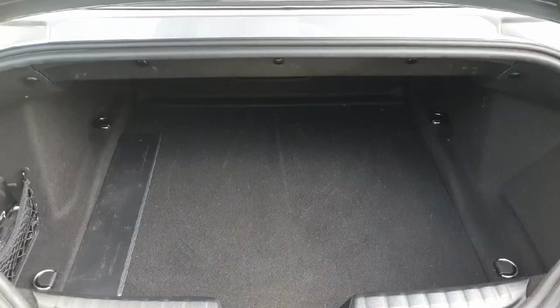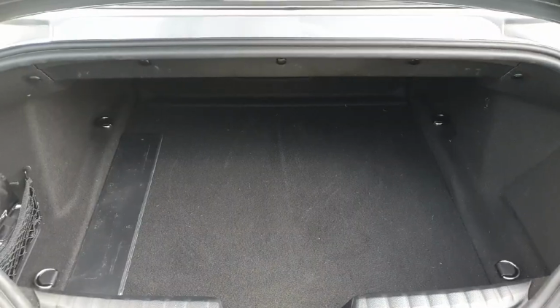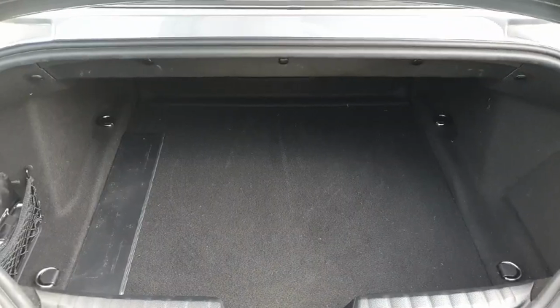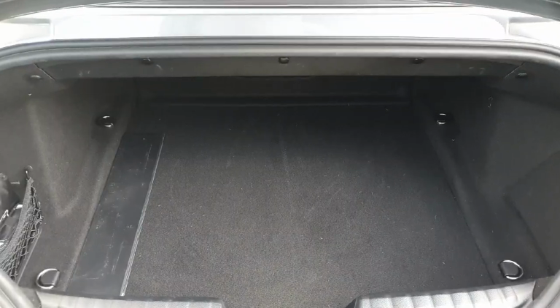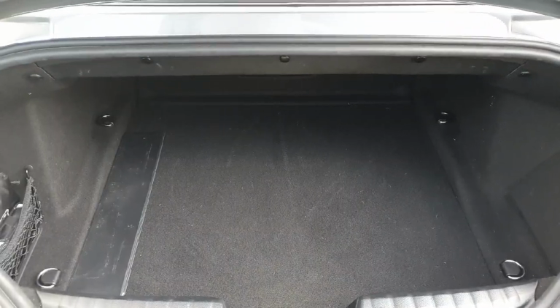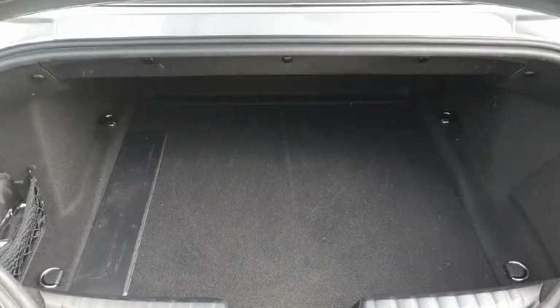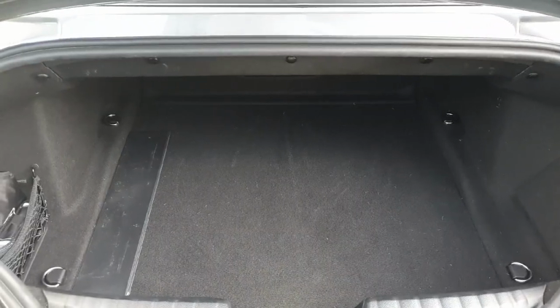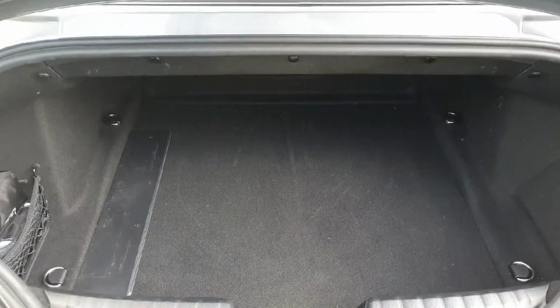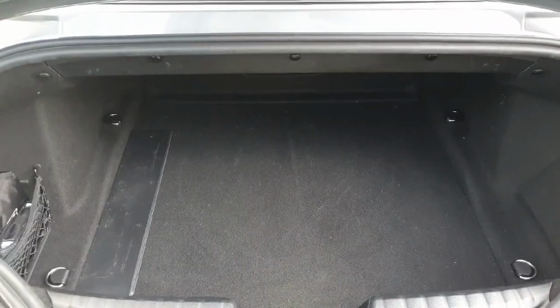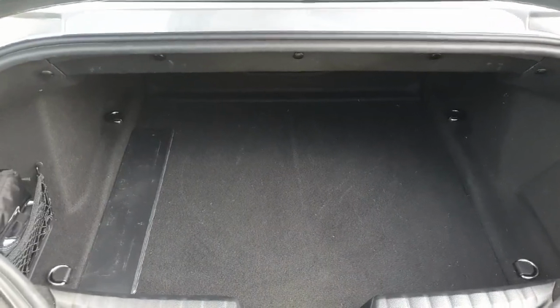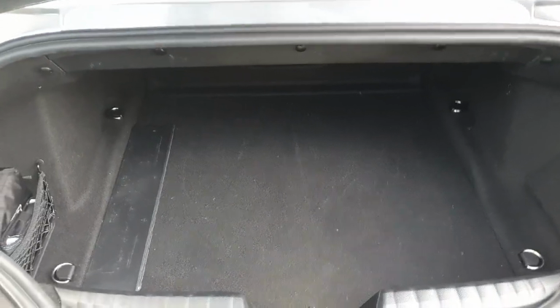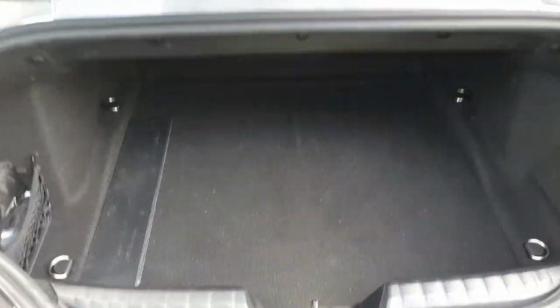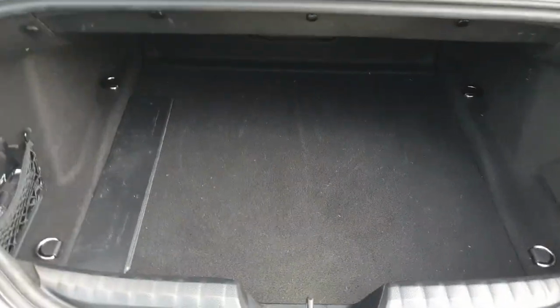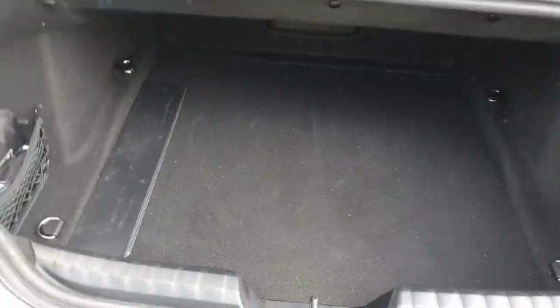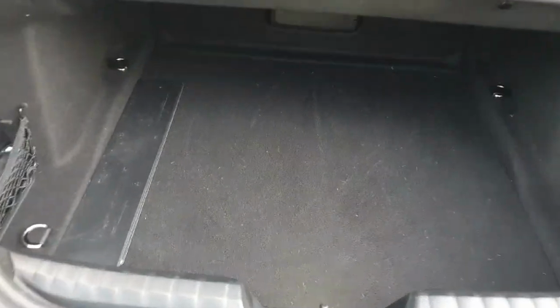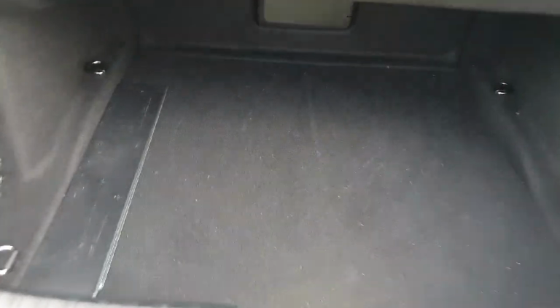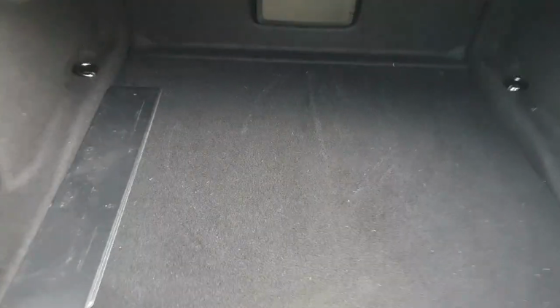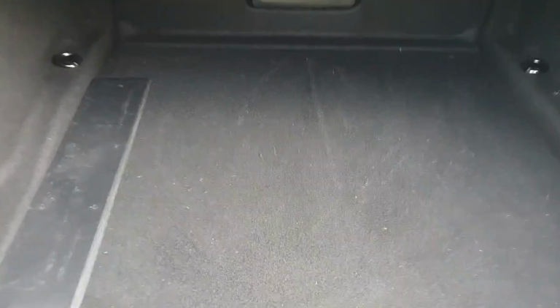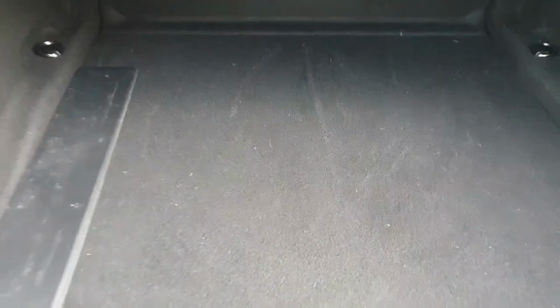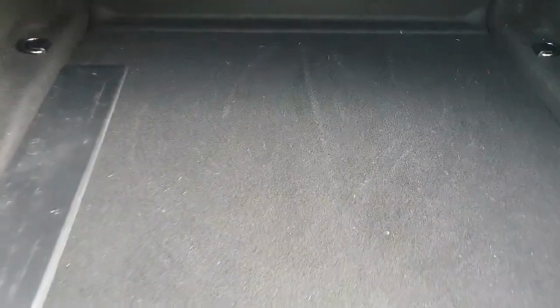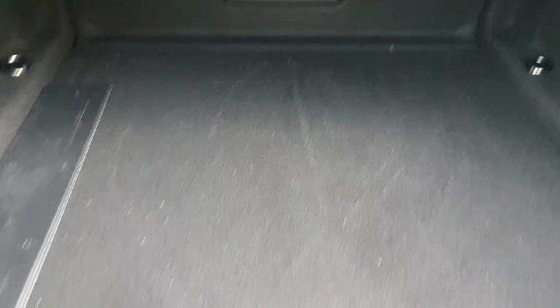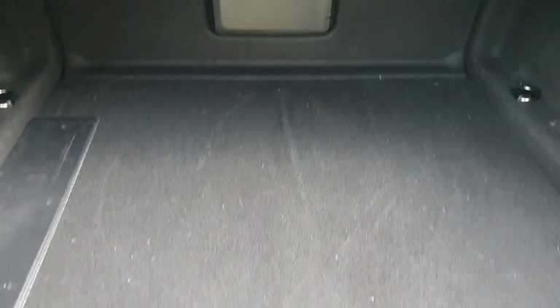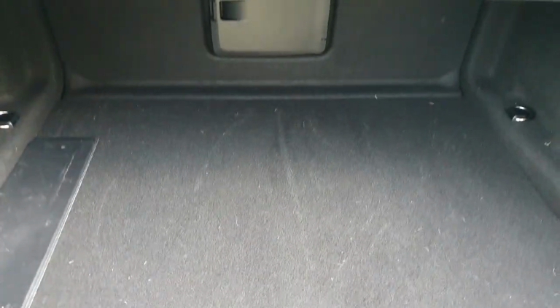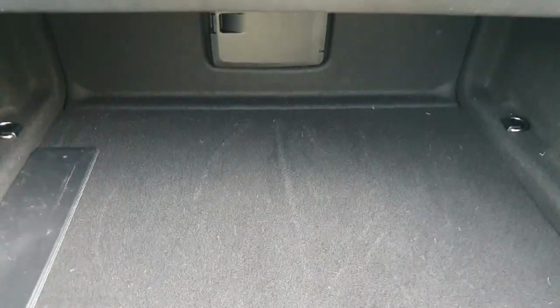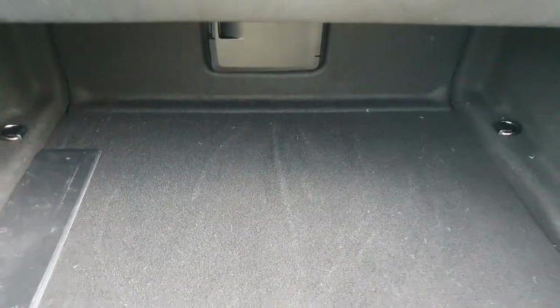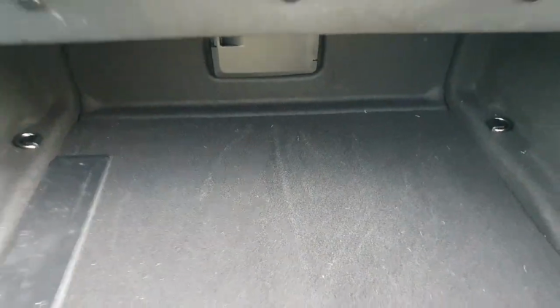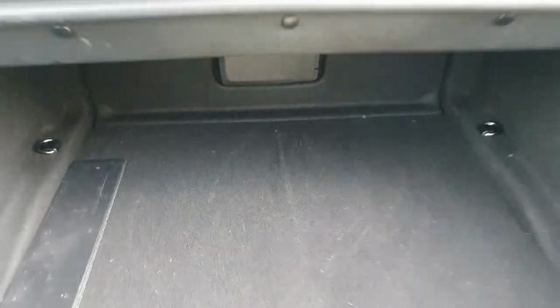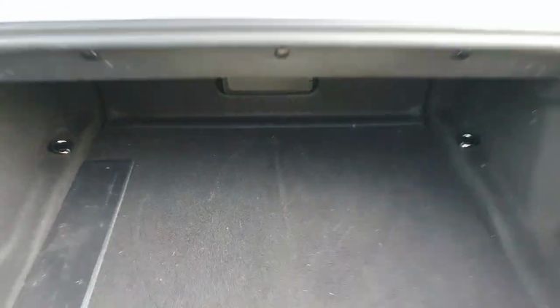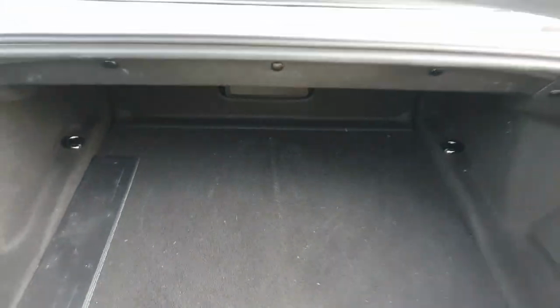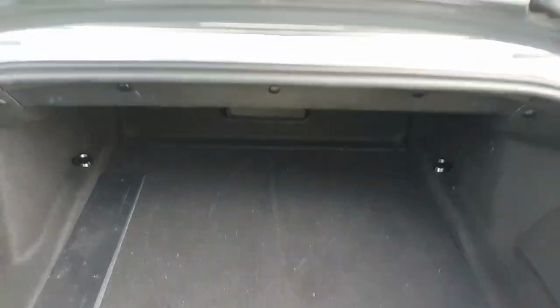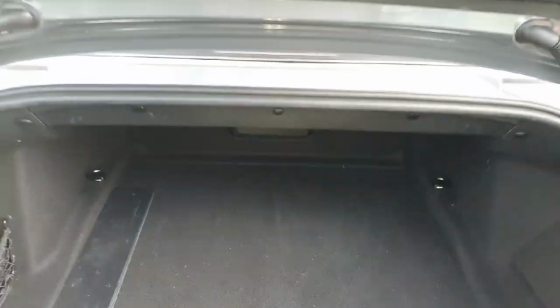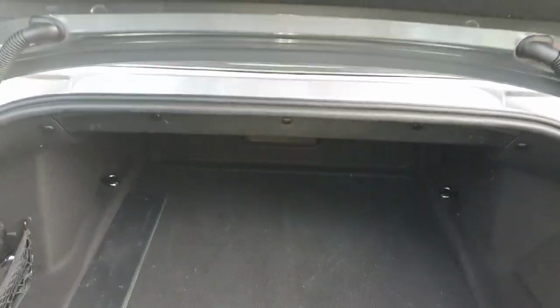Here on the boot there is really good storage for a convertible, as you can see.